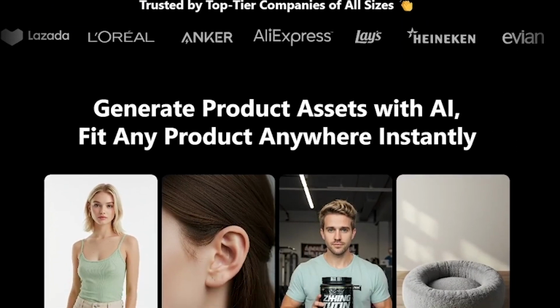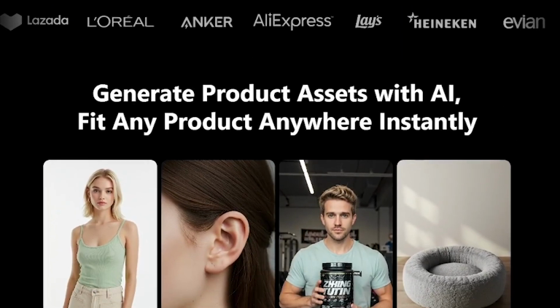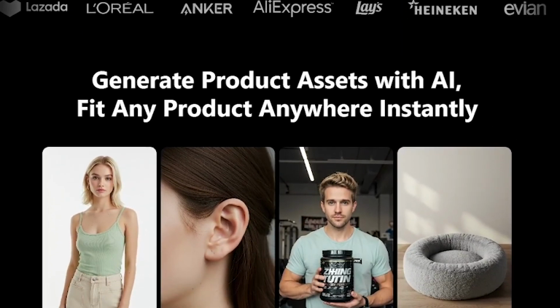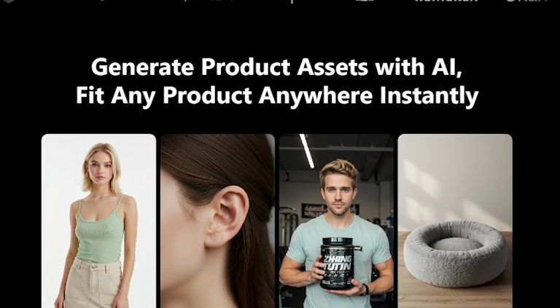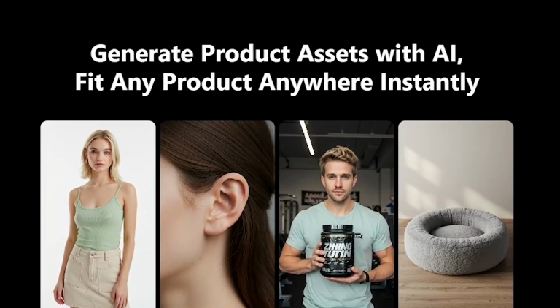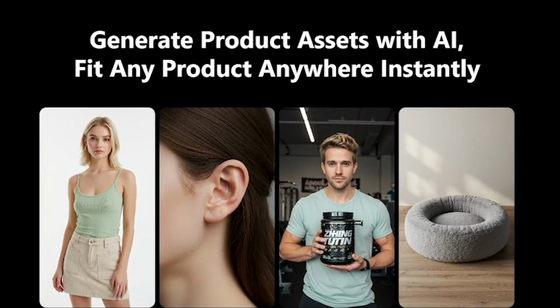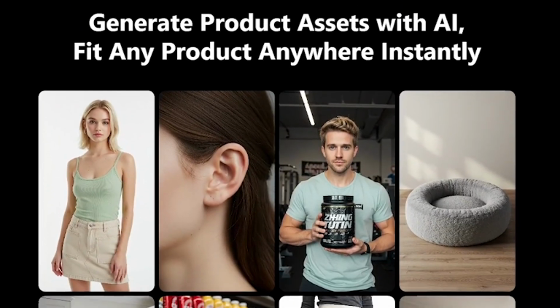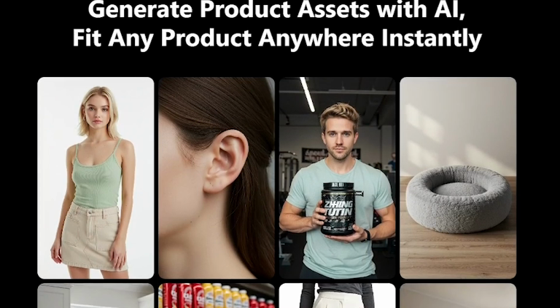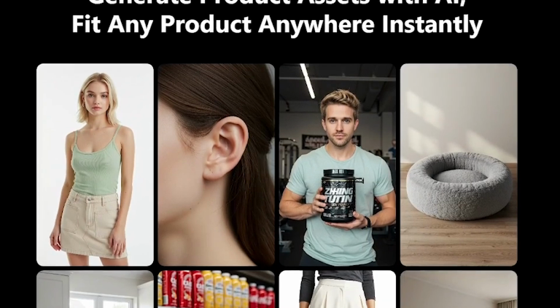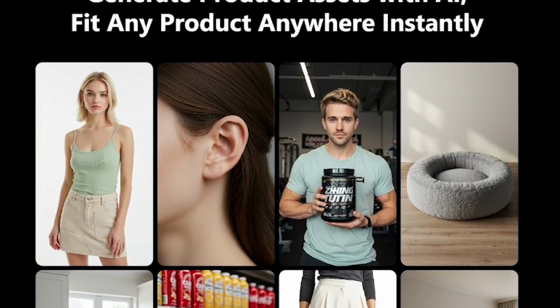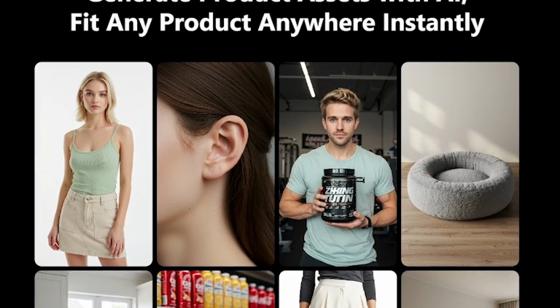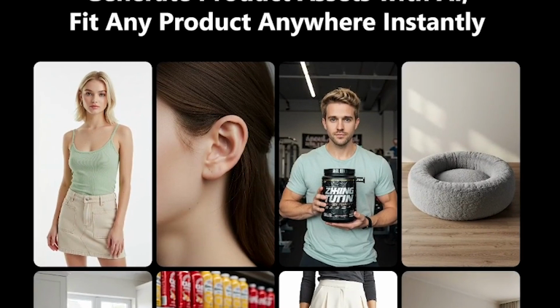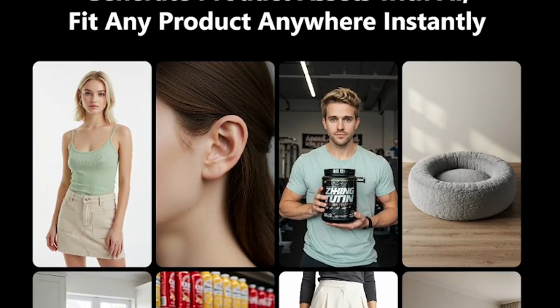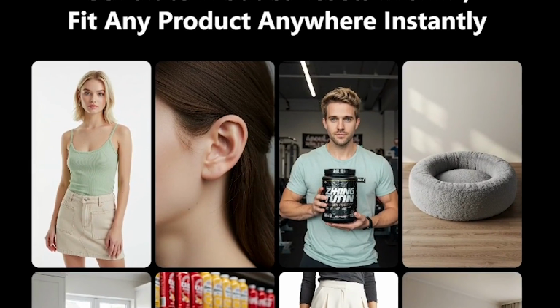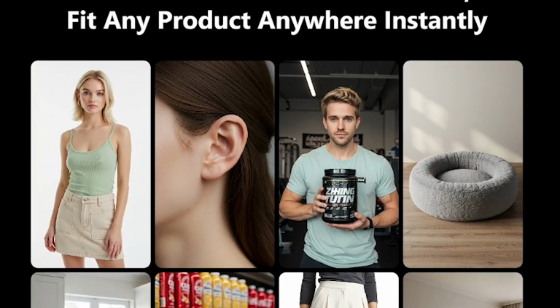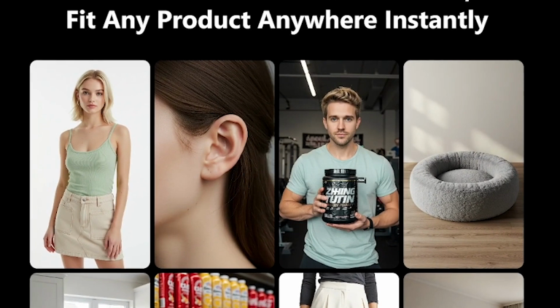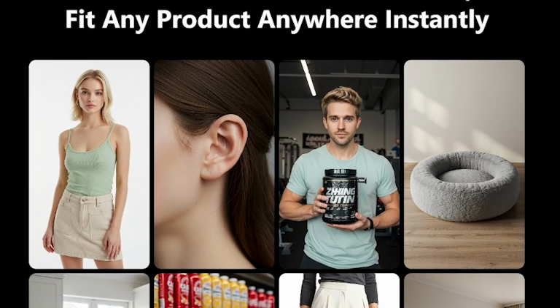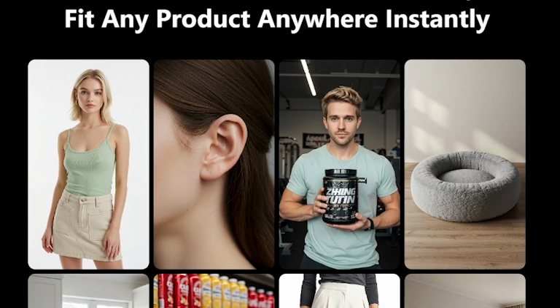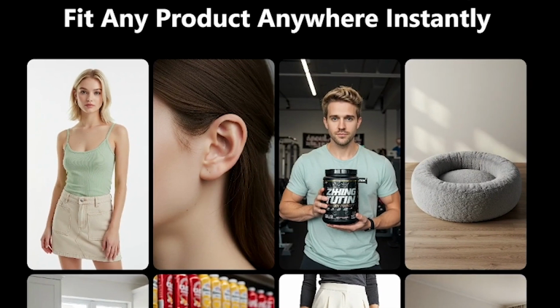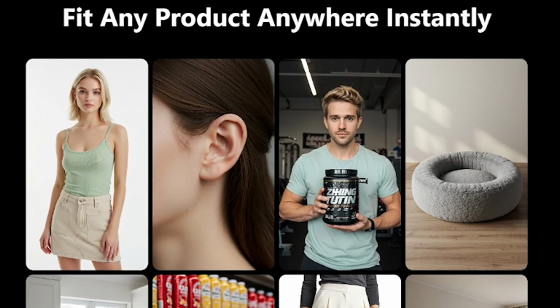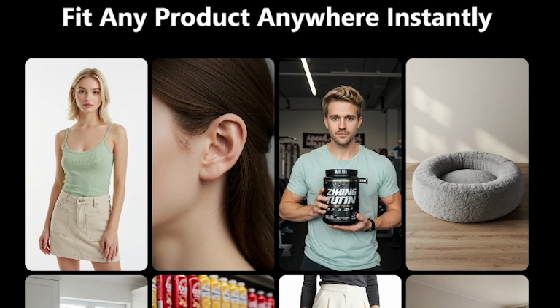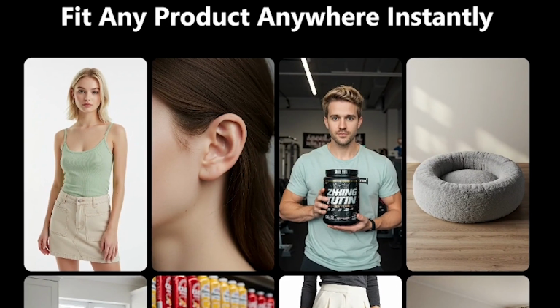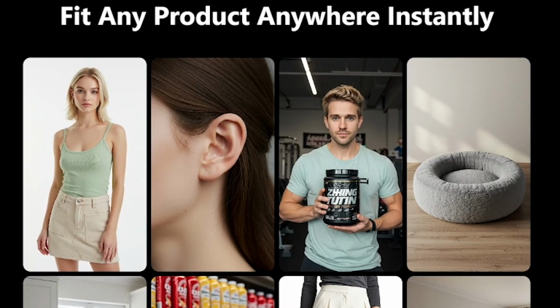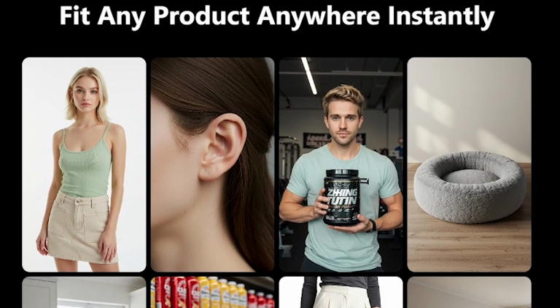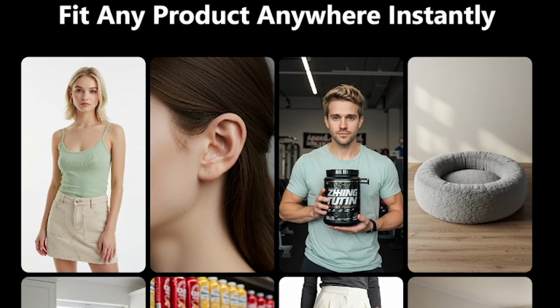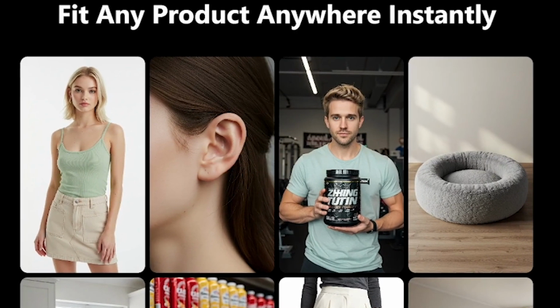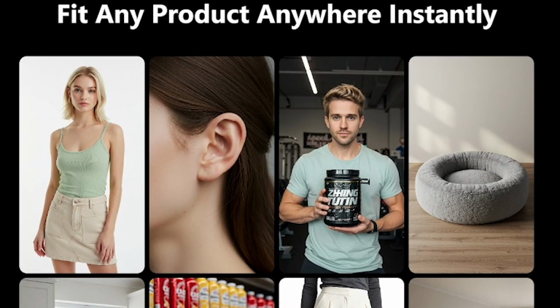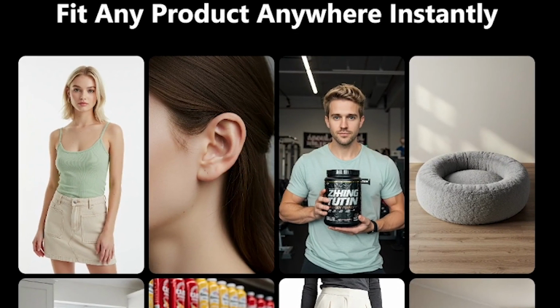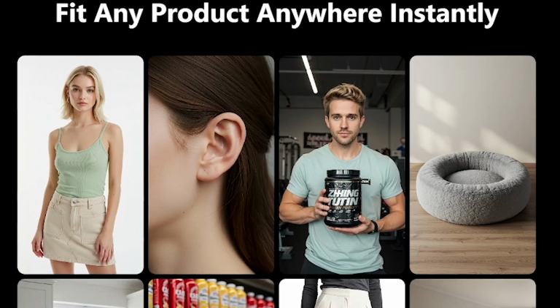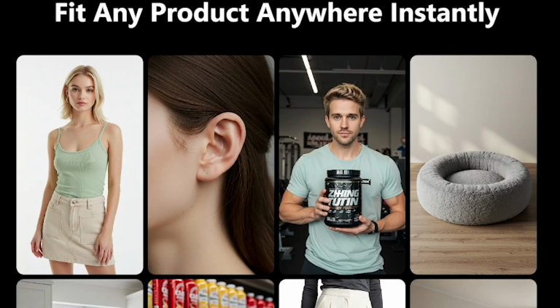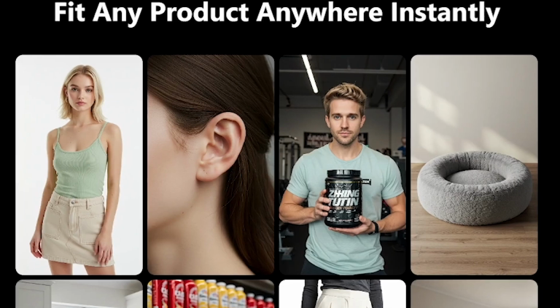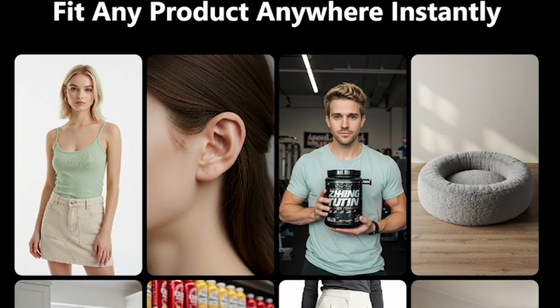Whether it's a clothing try-on, an app showcase, or a product demo, Top View makes it fast, scalable, and seriously convincing.